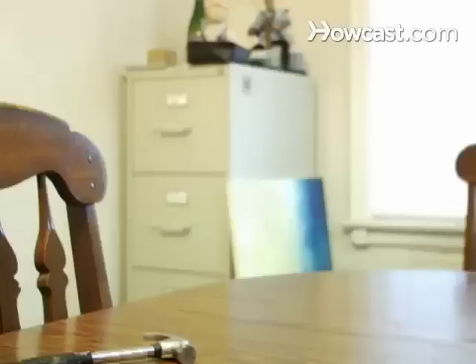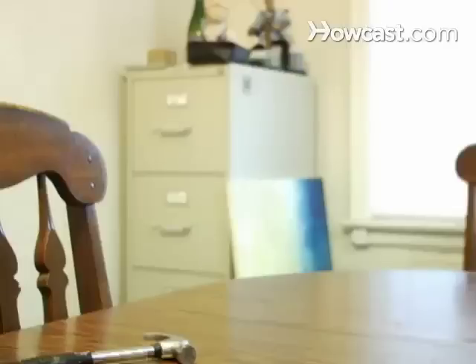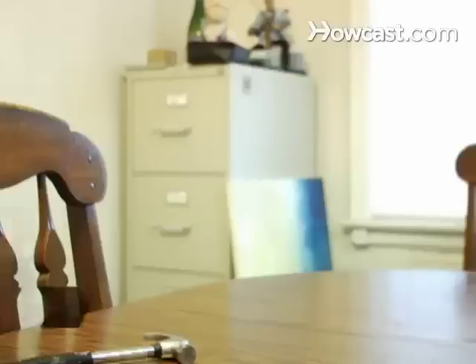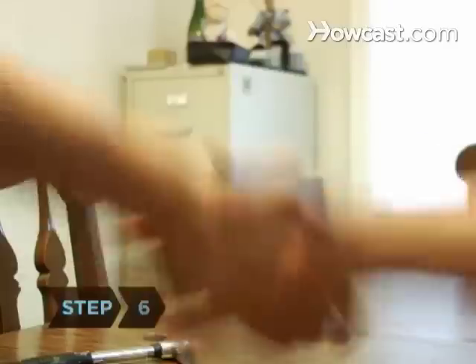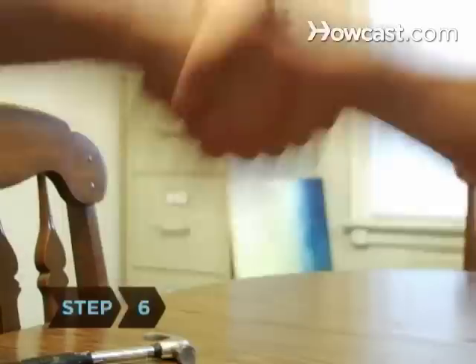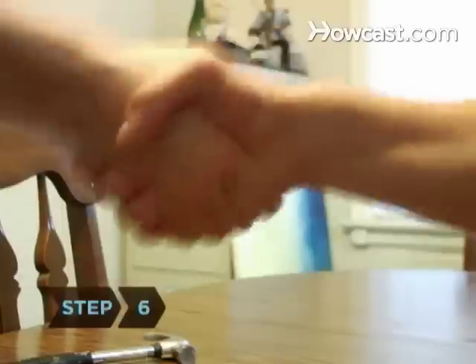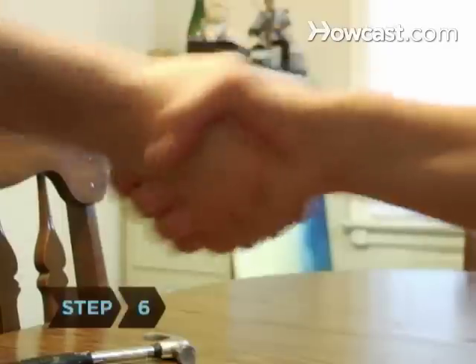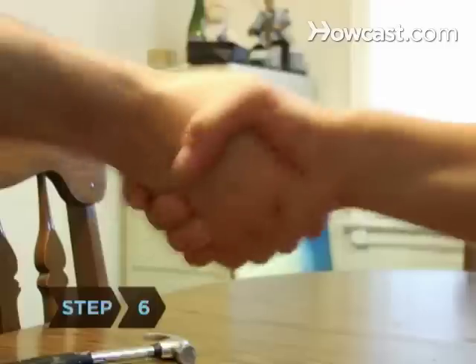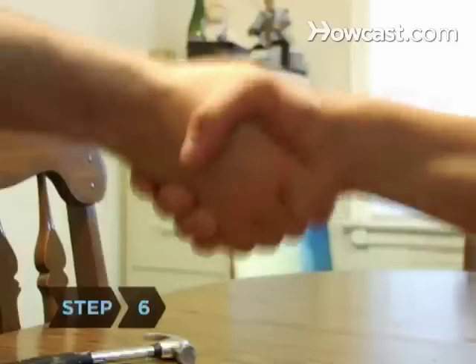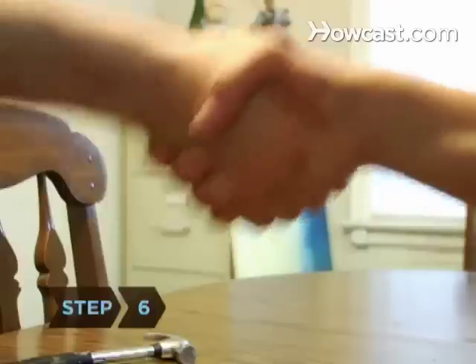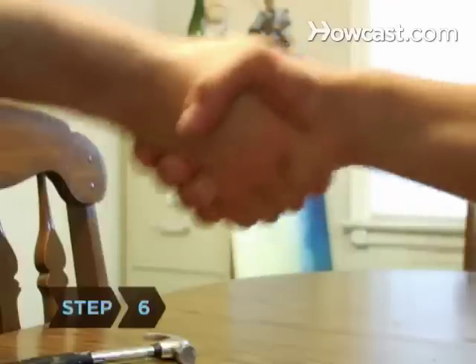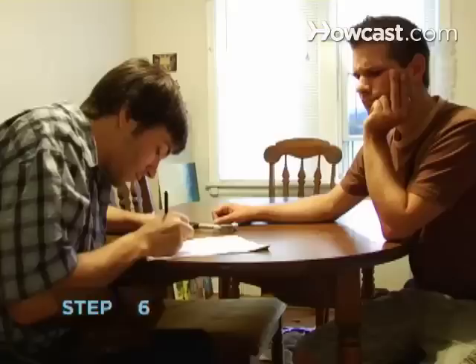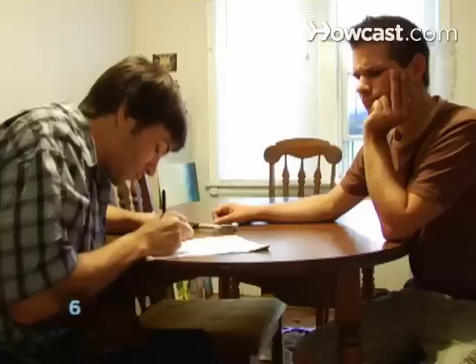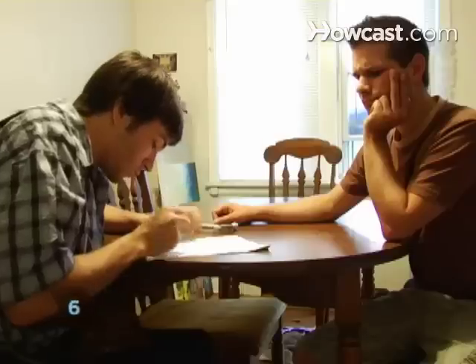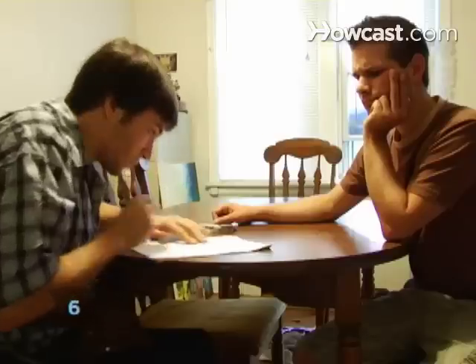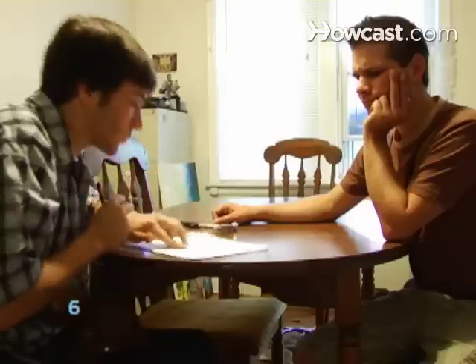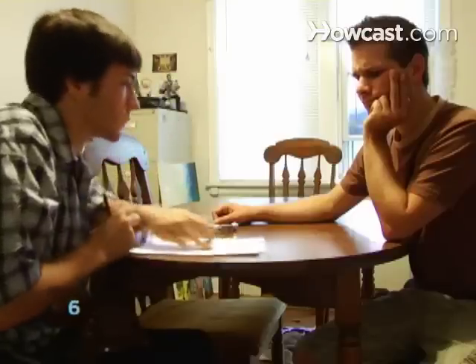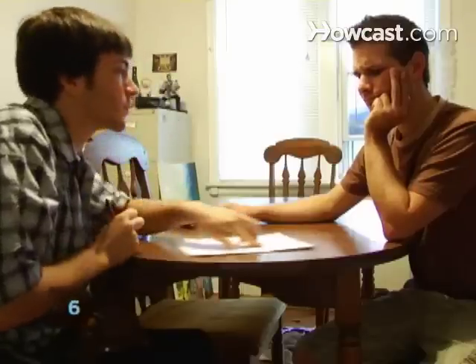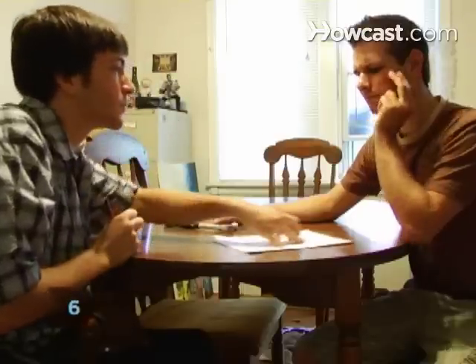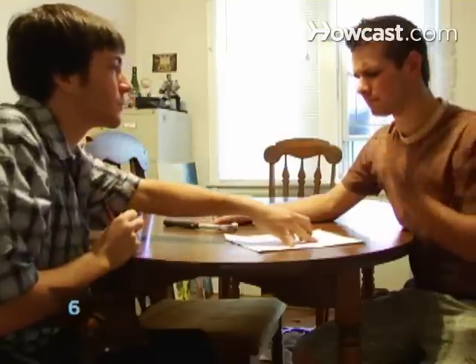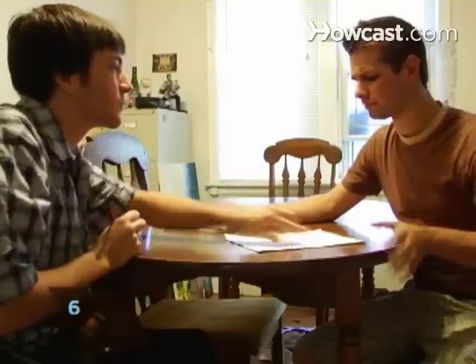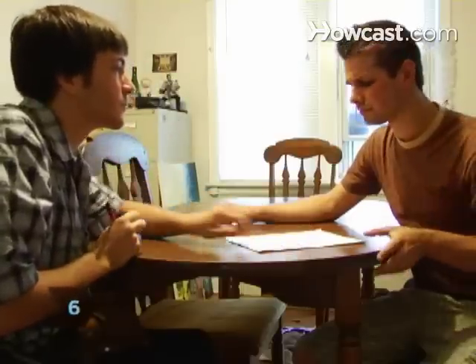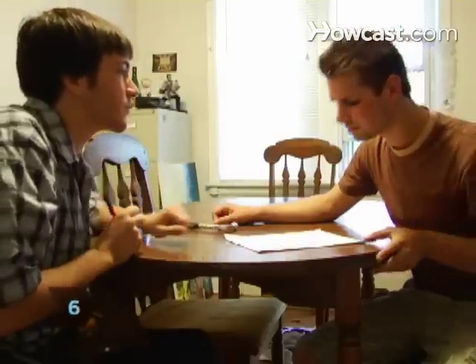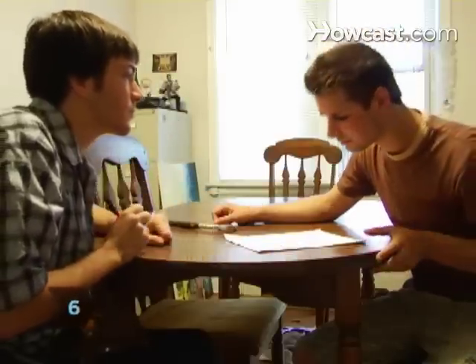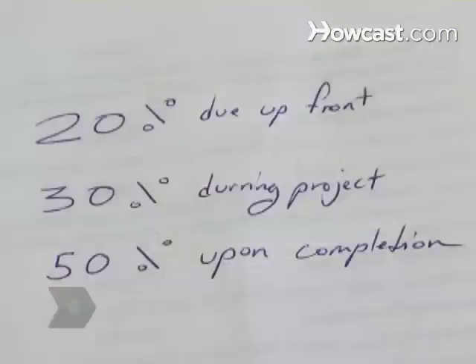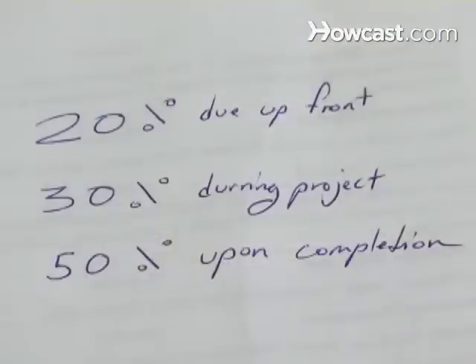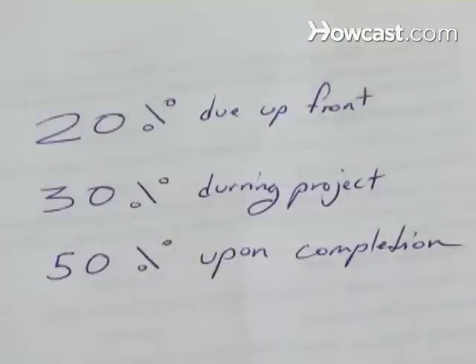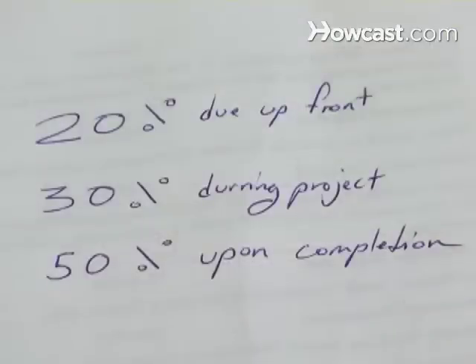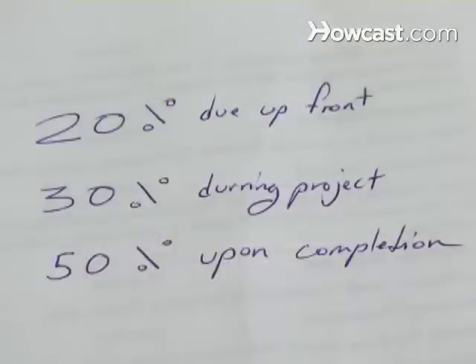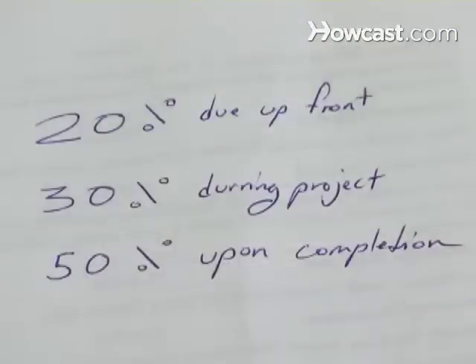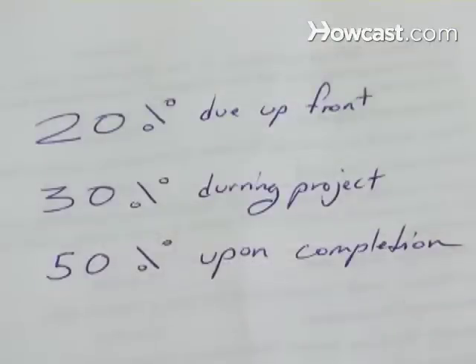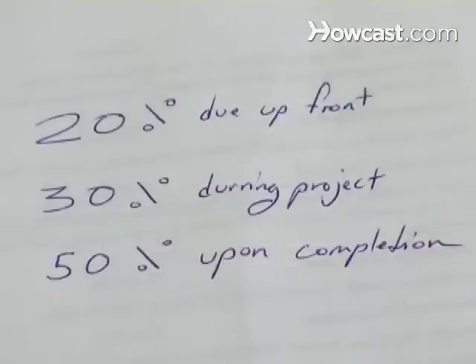Step 6. Agree with the contractor on a payment schedule — the percentage due up front, in process, and after the job is complete.